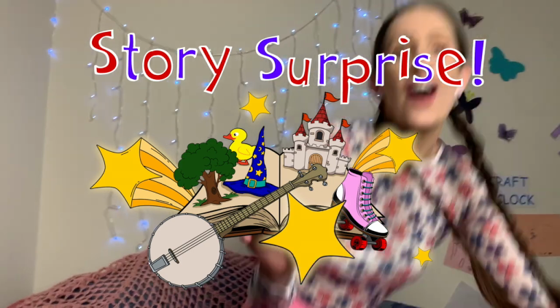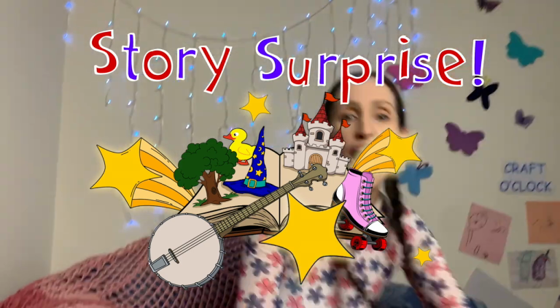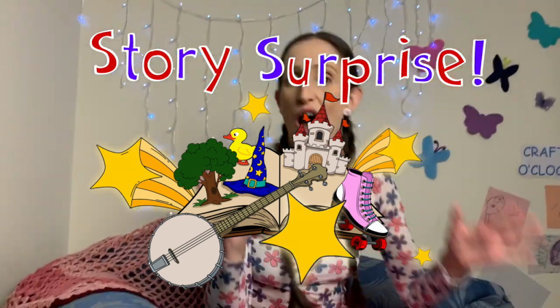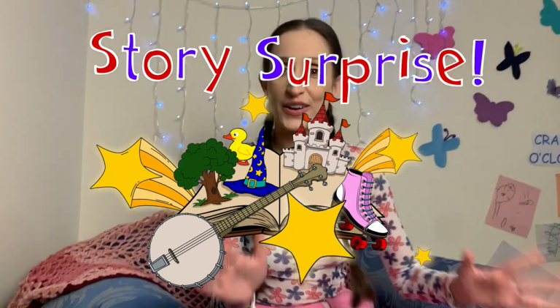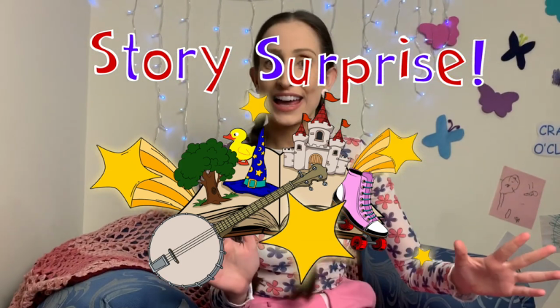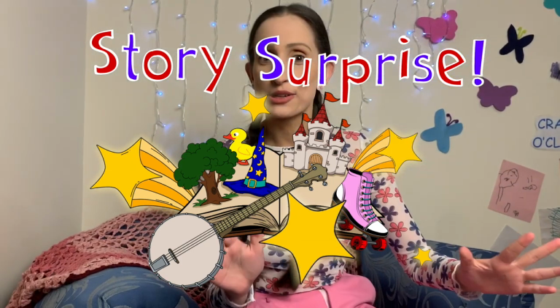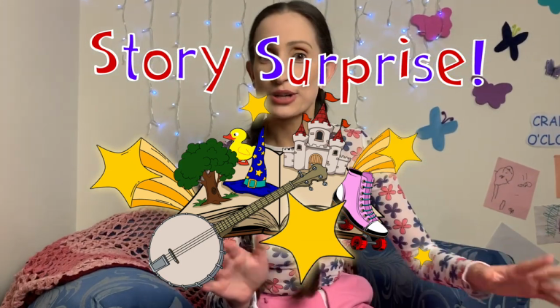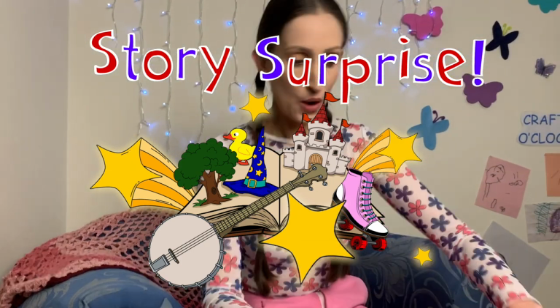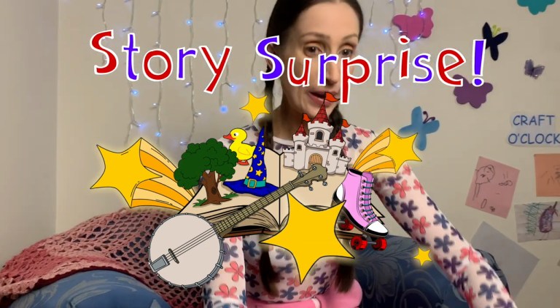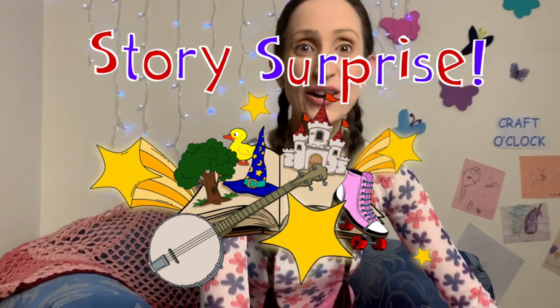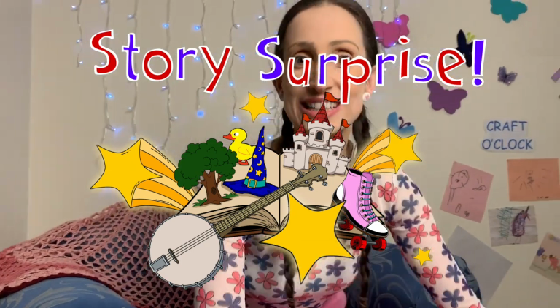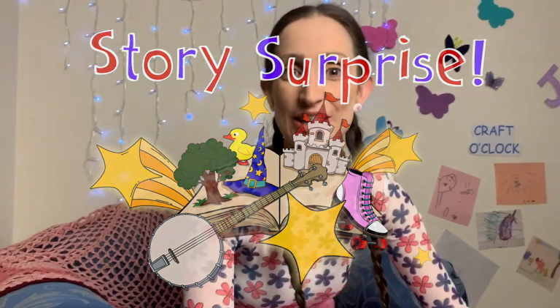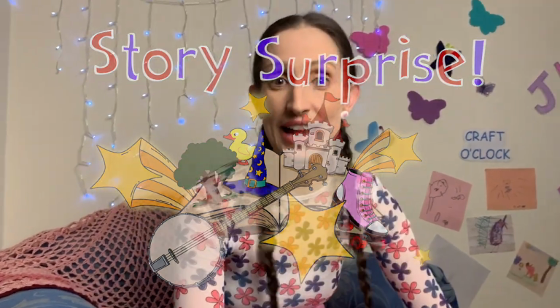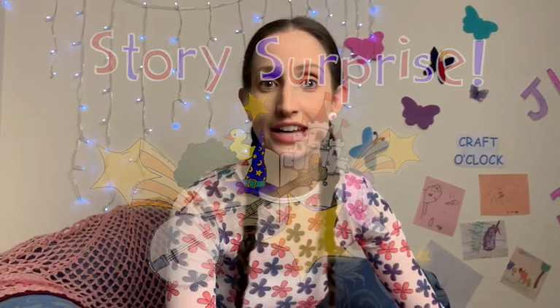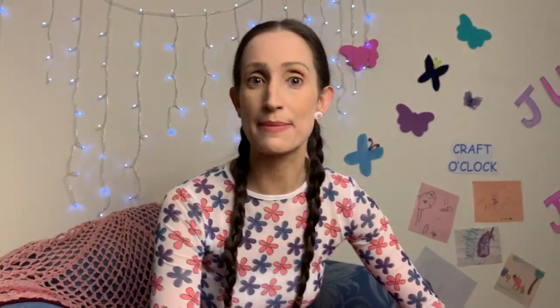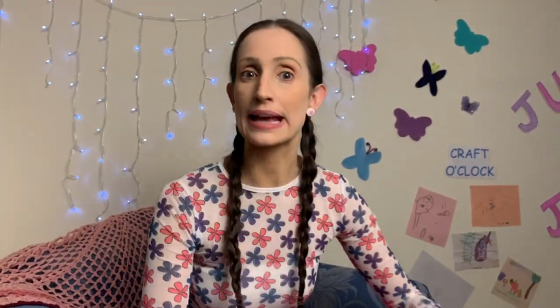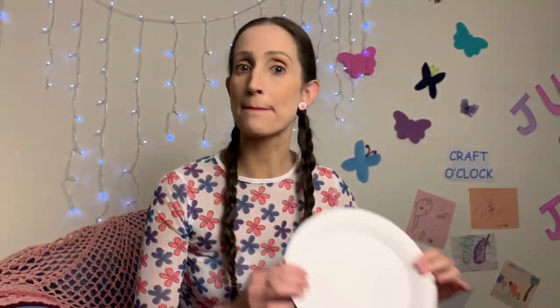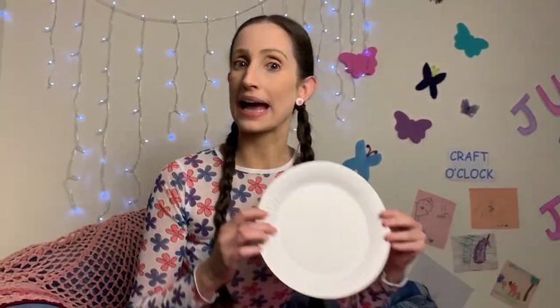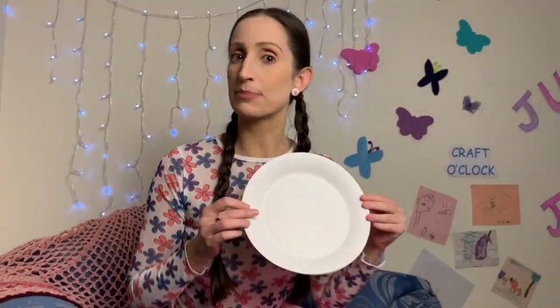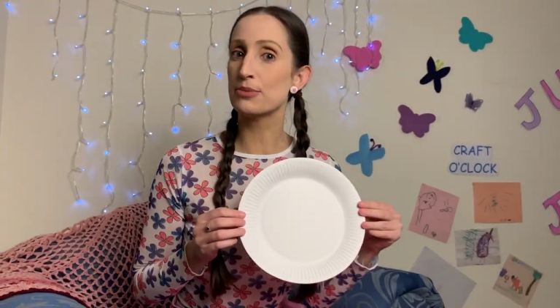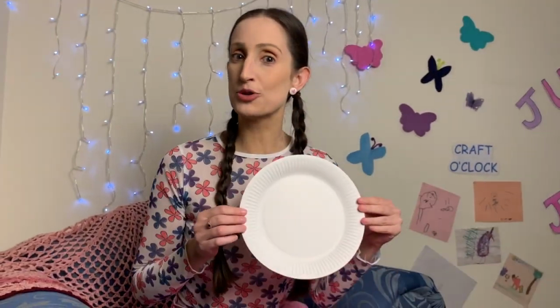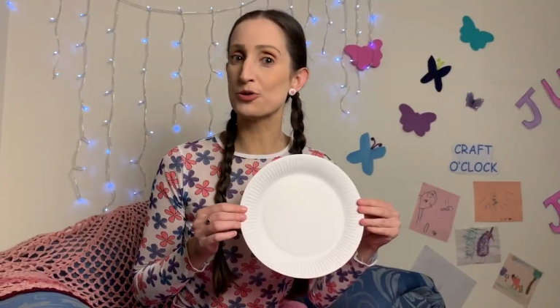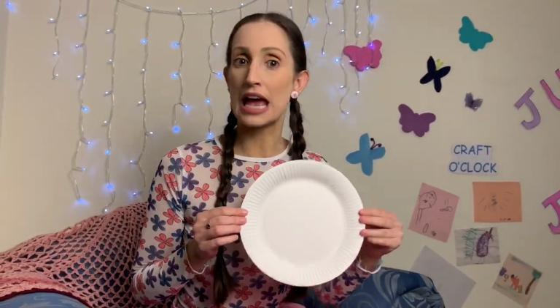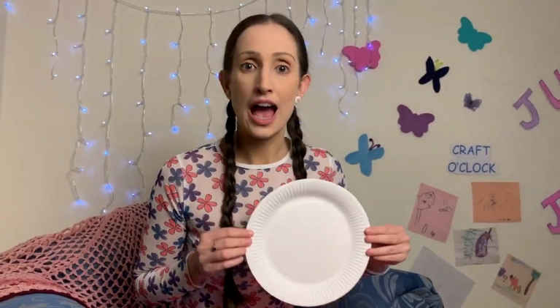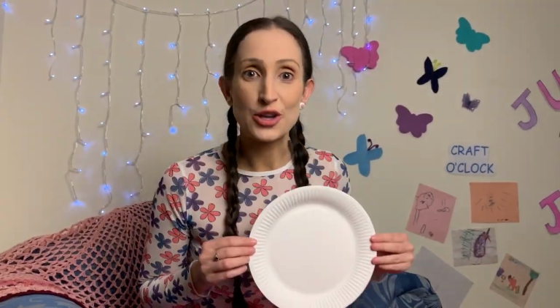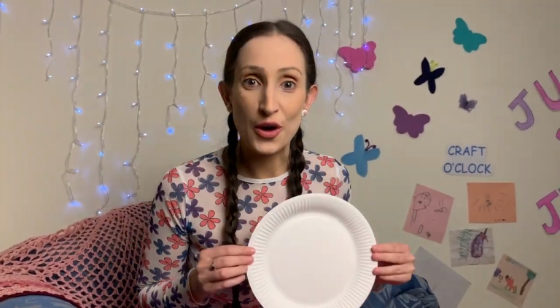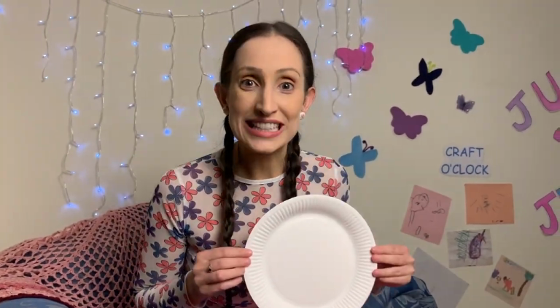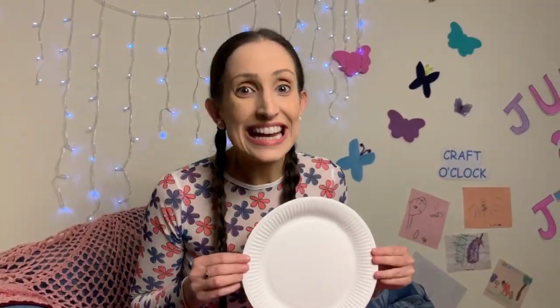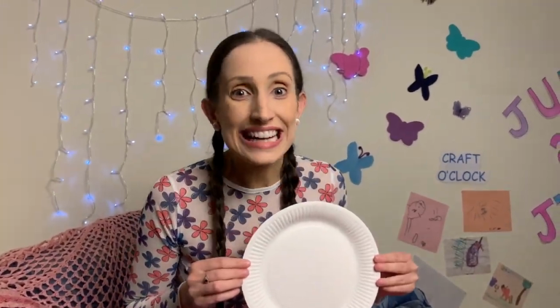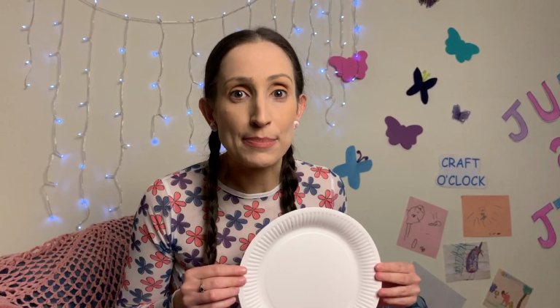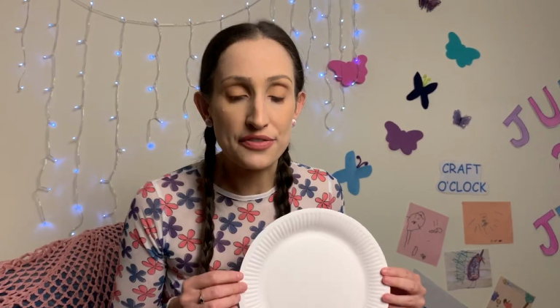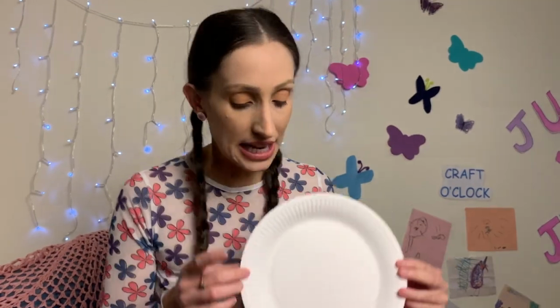Okay everybody, we're going to learn how to make a paper moon. You're going to need a couple of things.